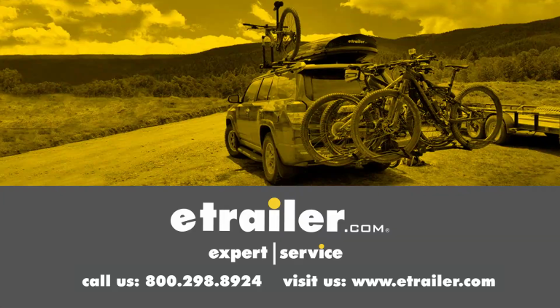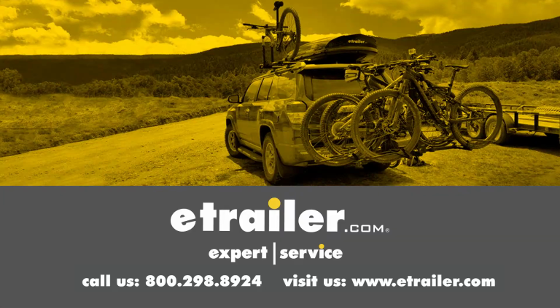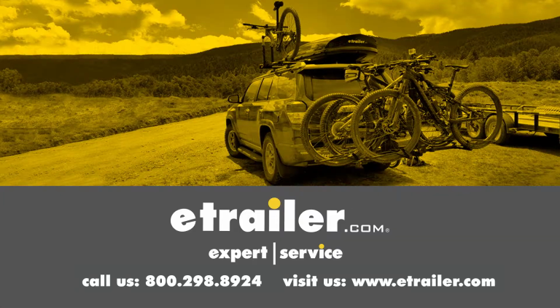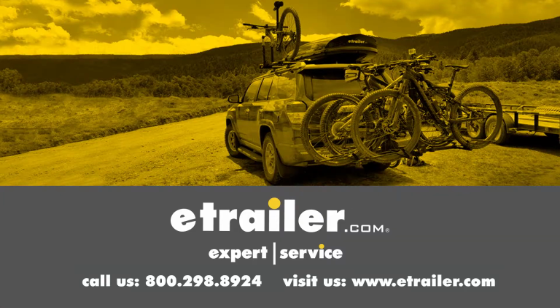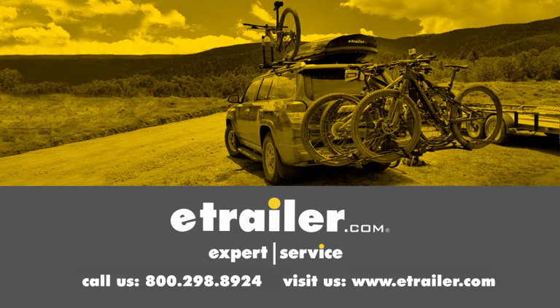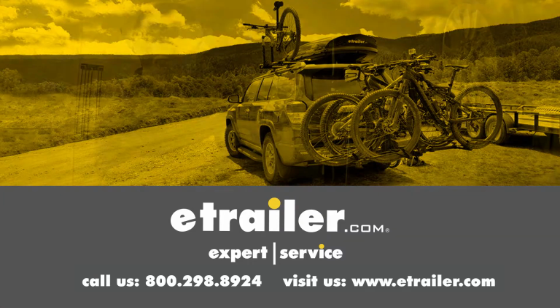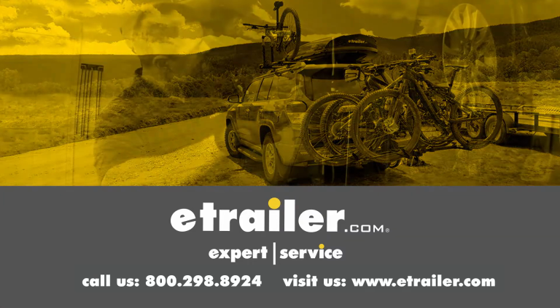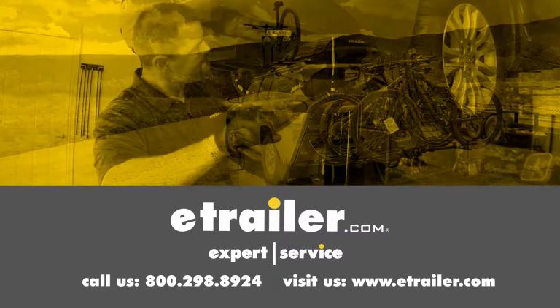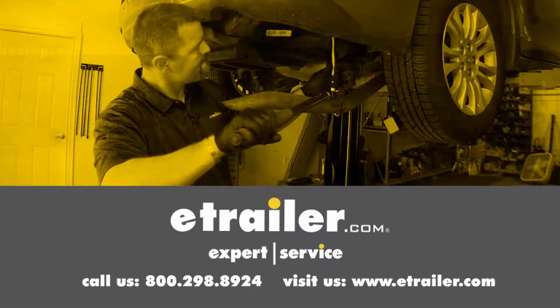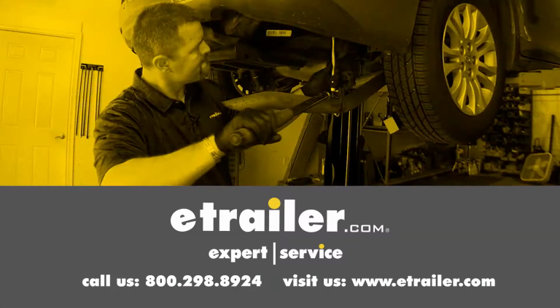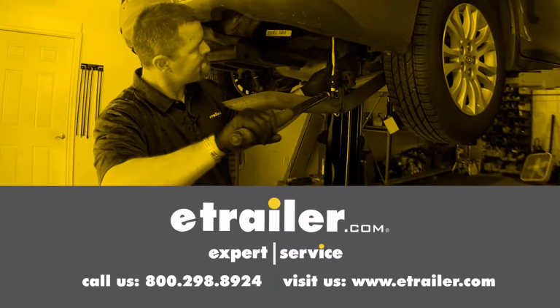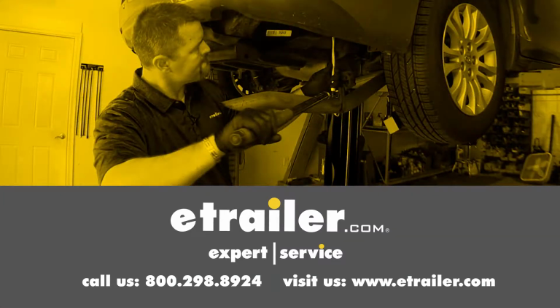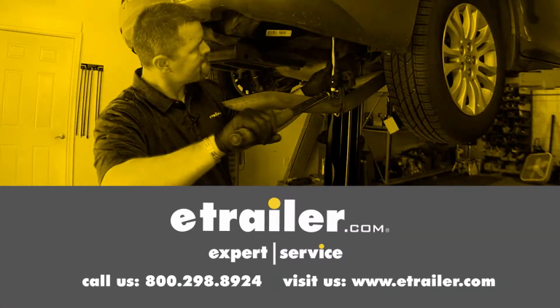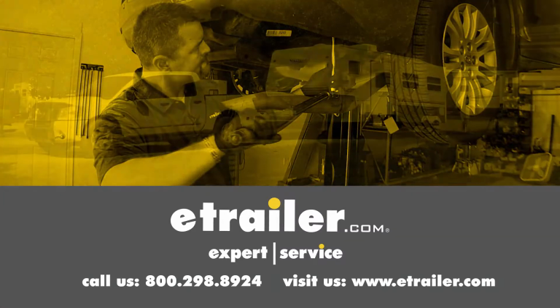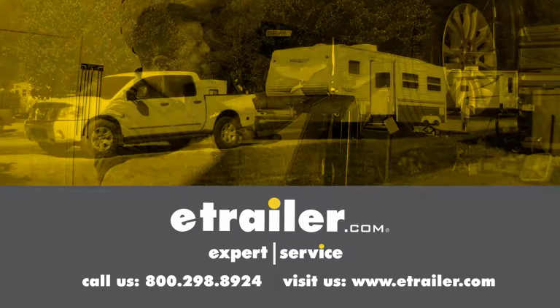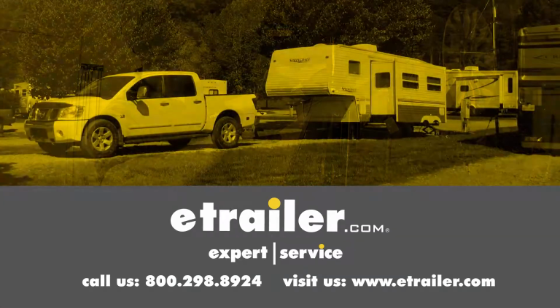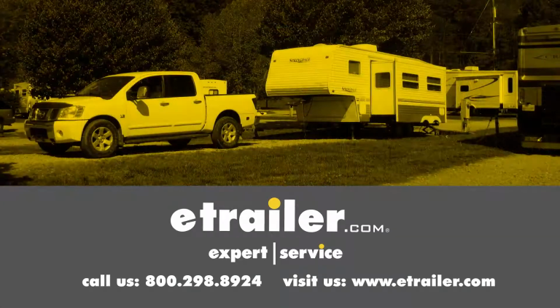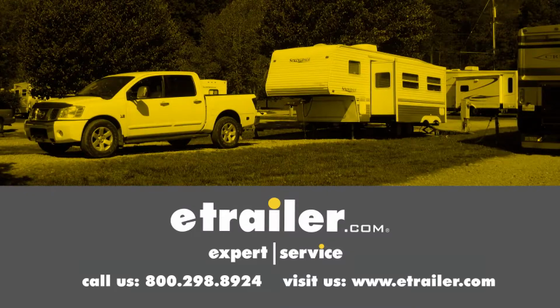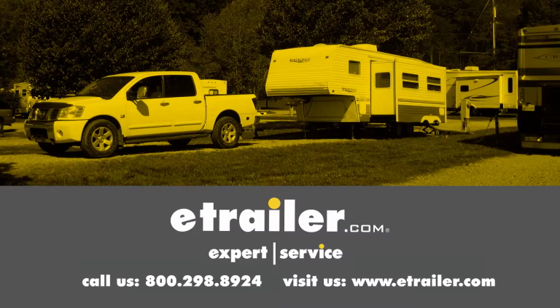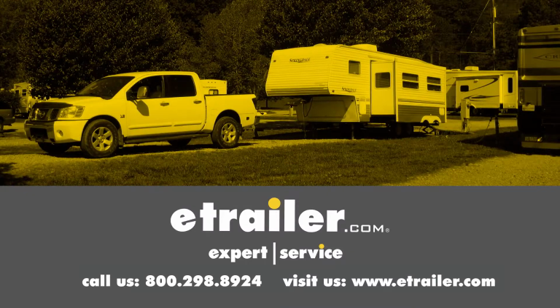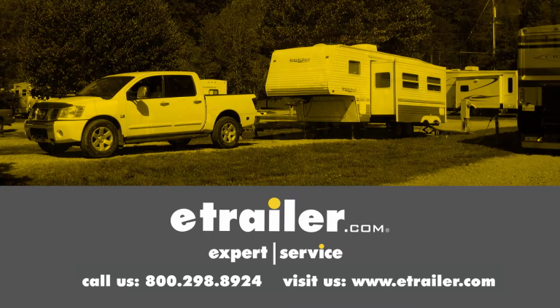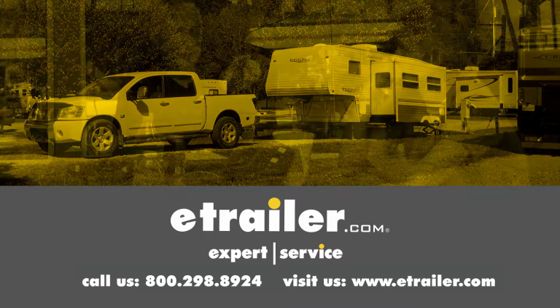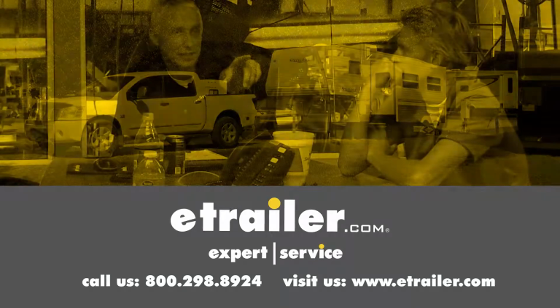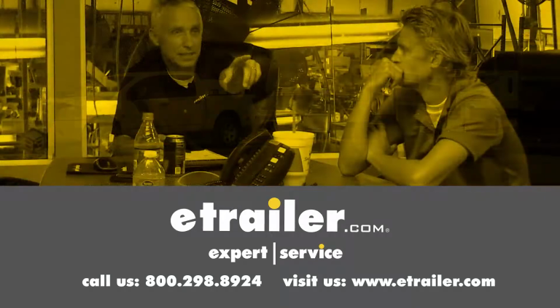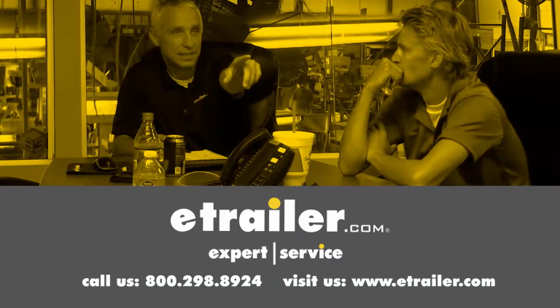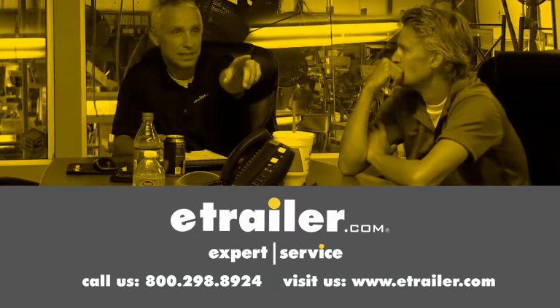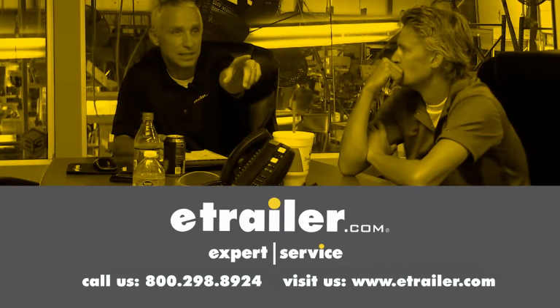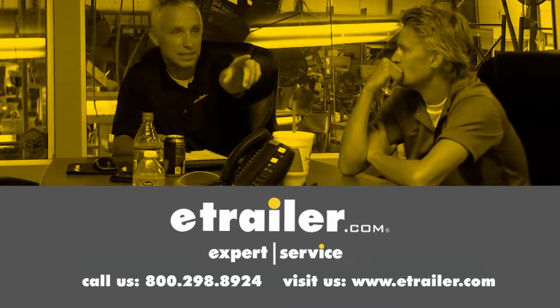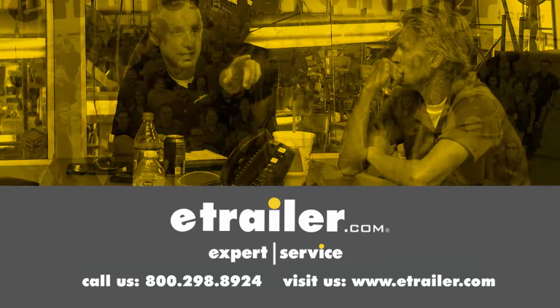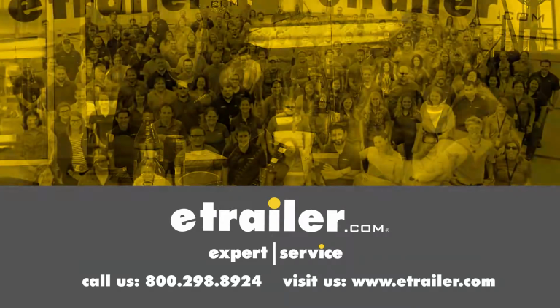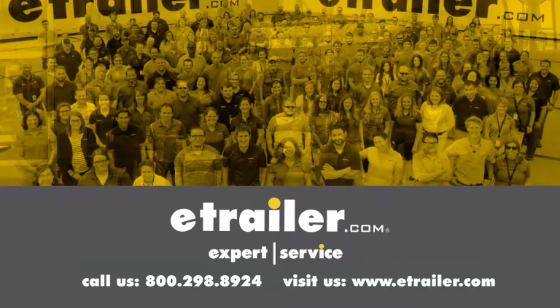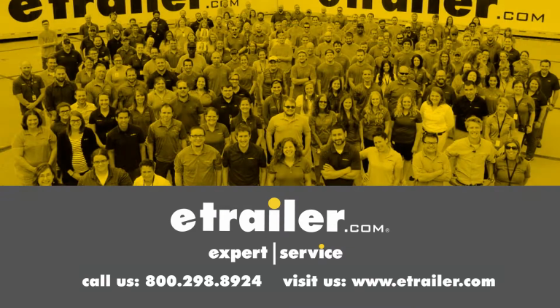Thanks for watching. Click the link in our description below to shop, learn more, or visit us at eTrailer.com. Leave us a comment if you have any questions.